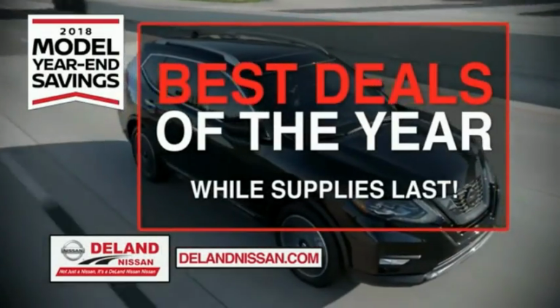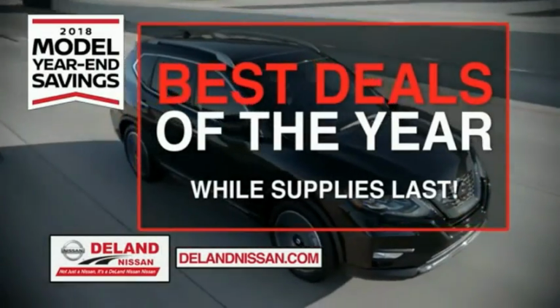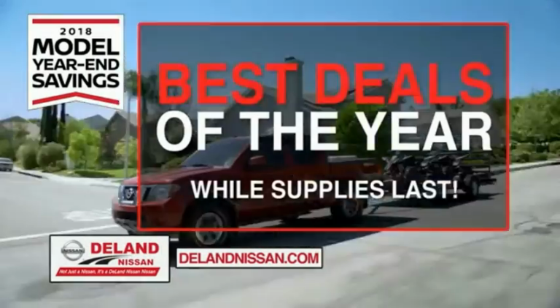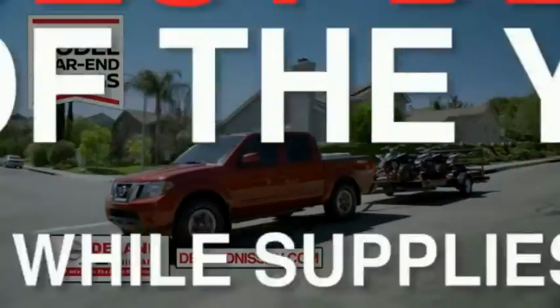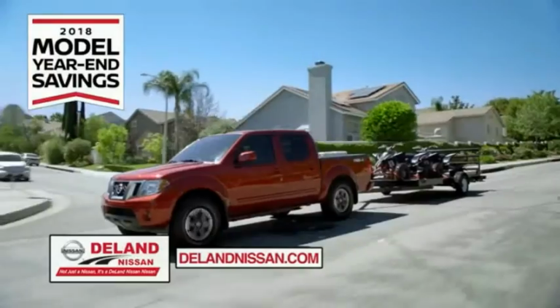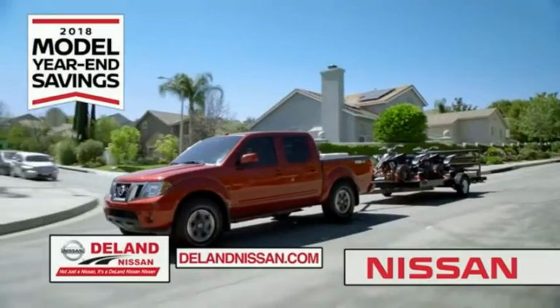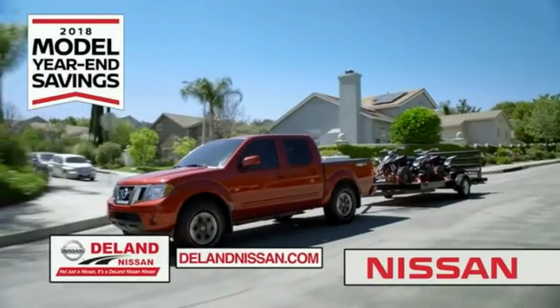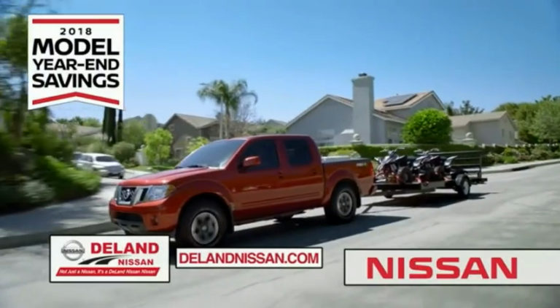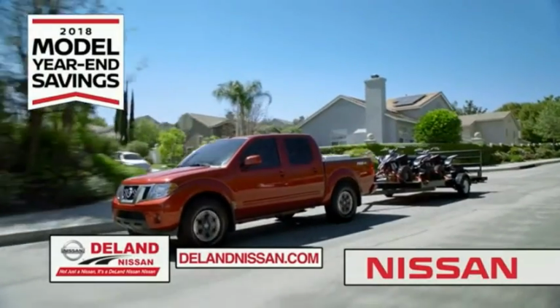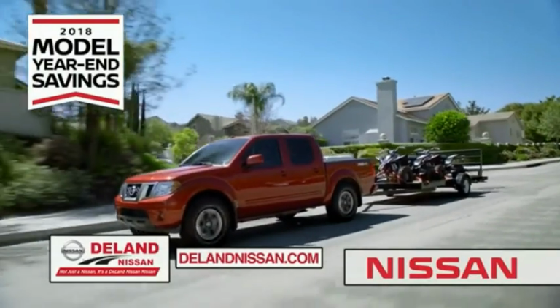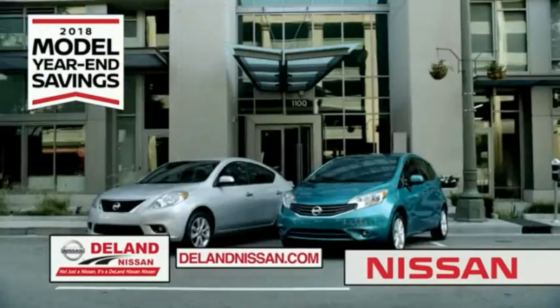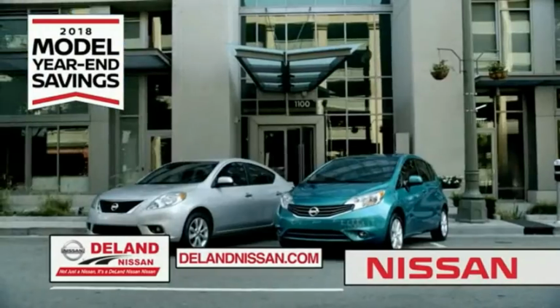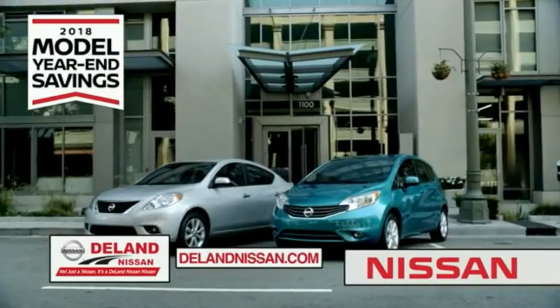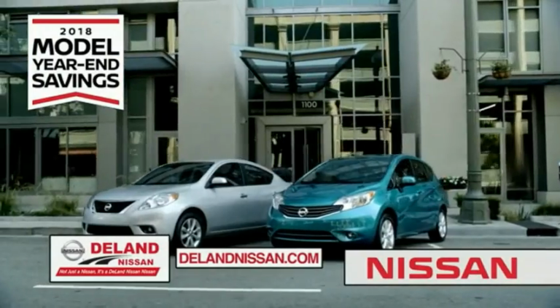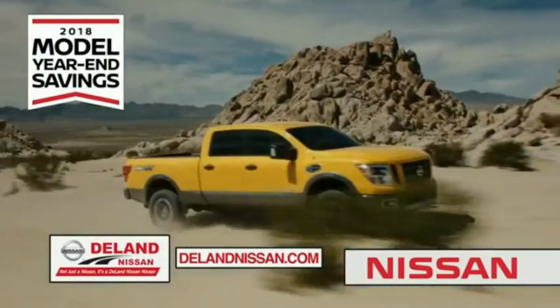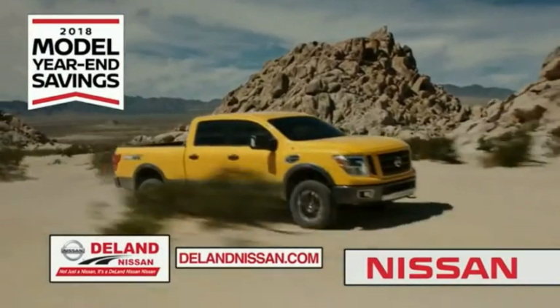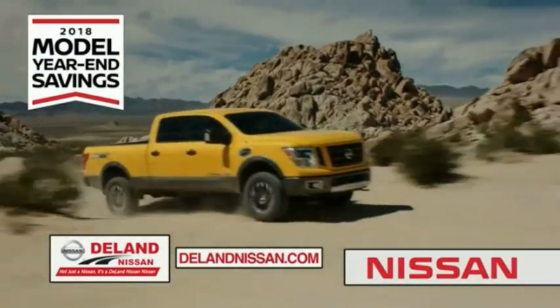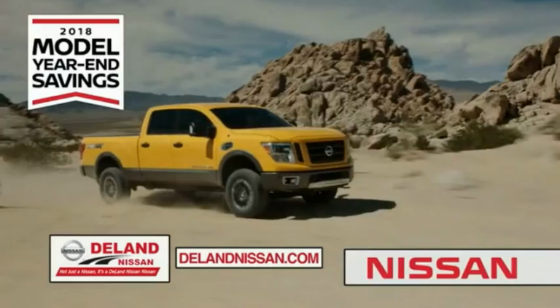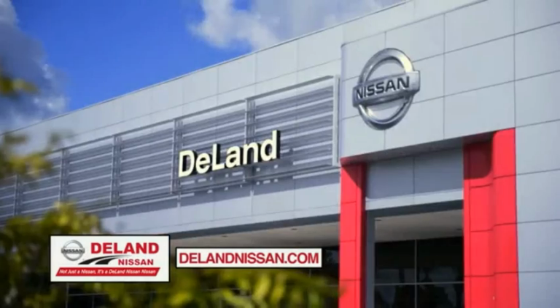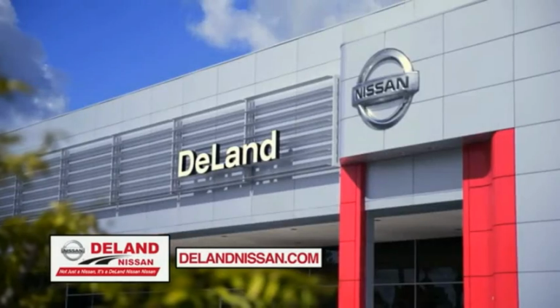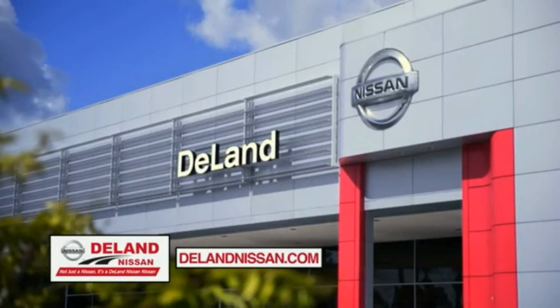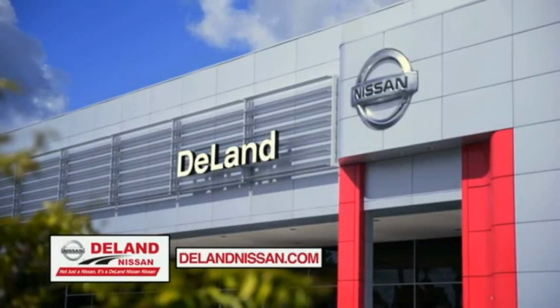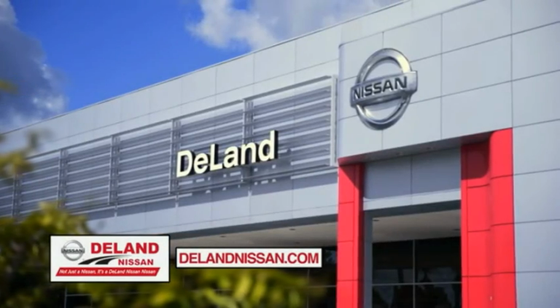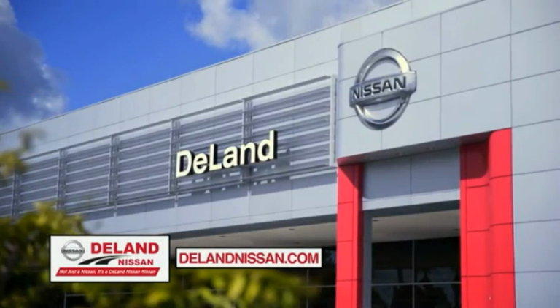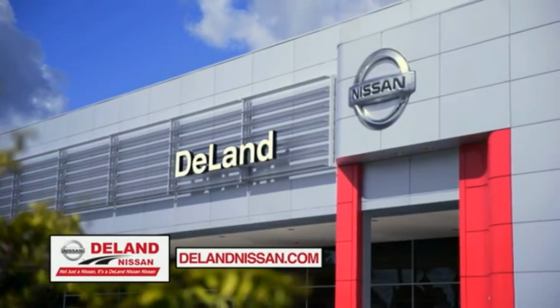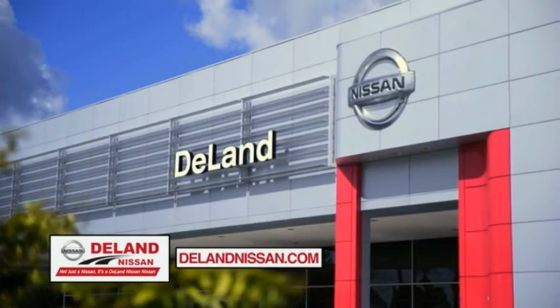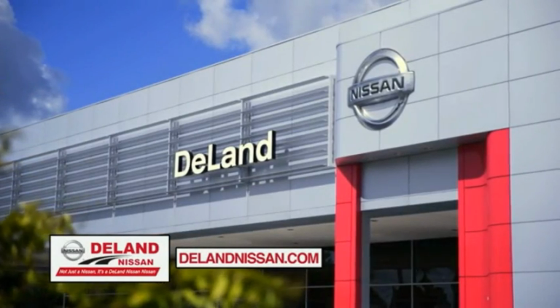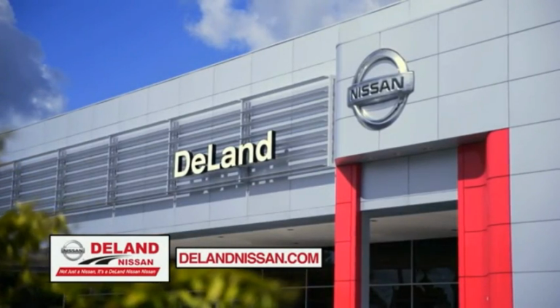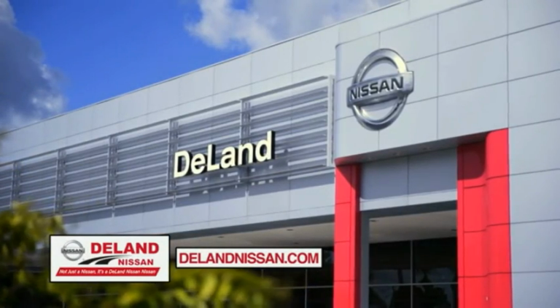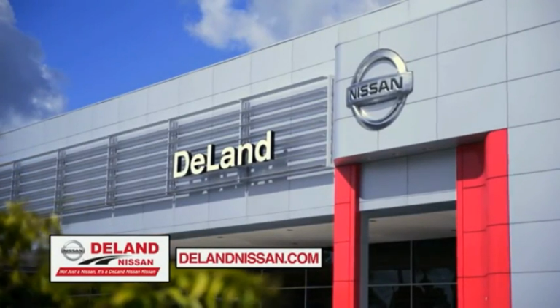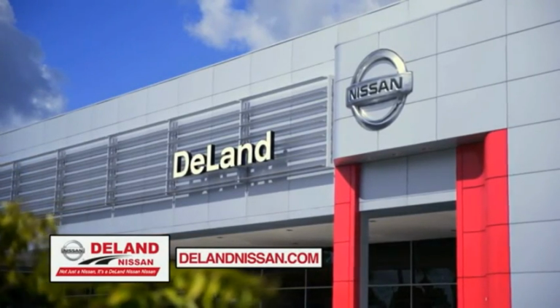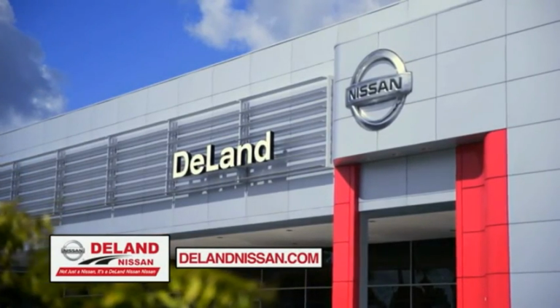But only while supplies last. It's not just a Nissan — it's a Delay Nissan.